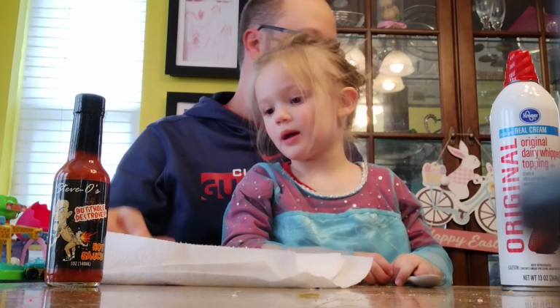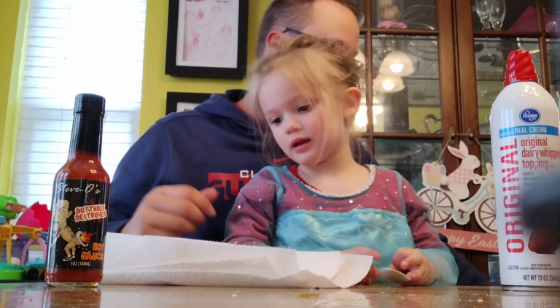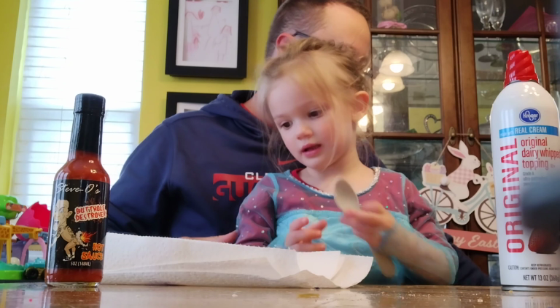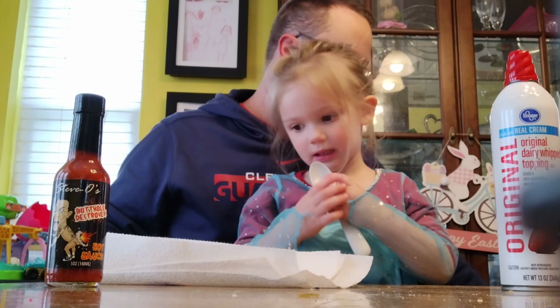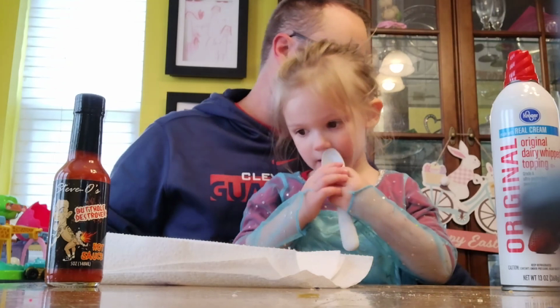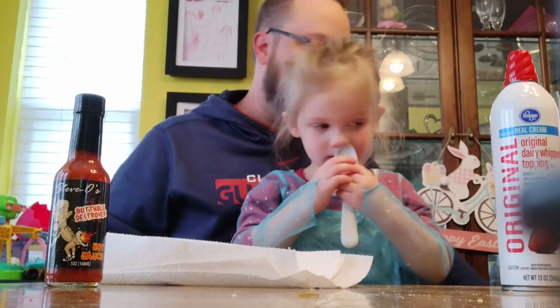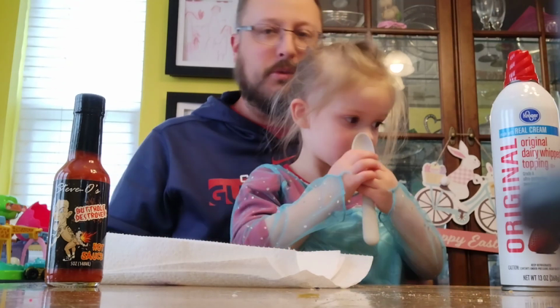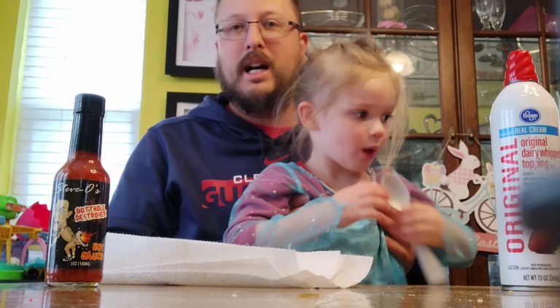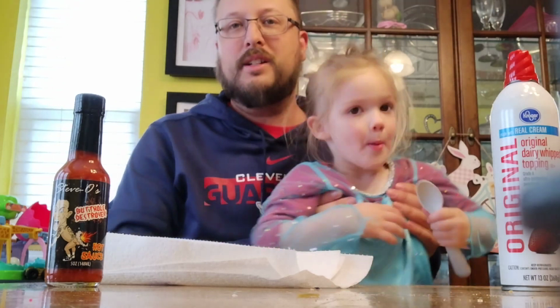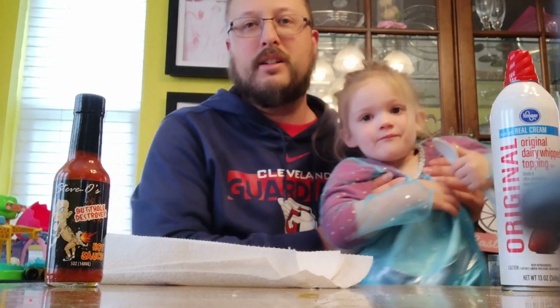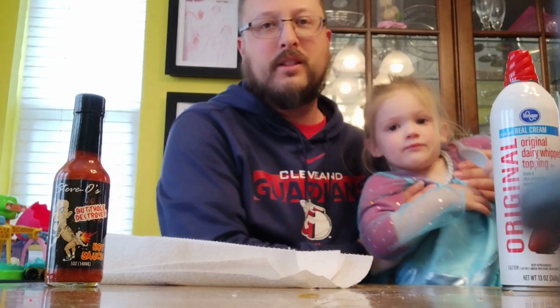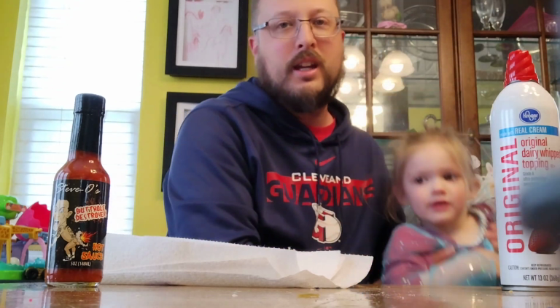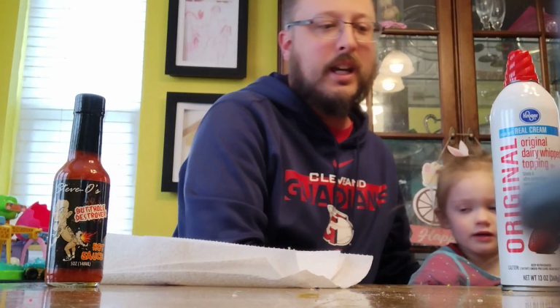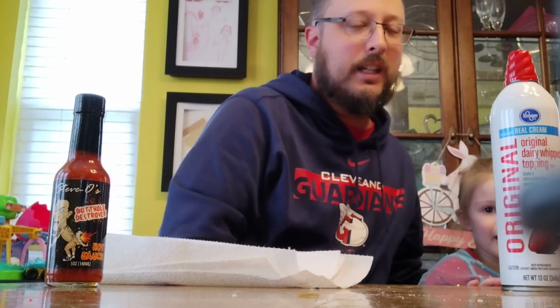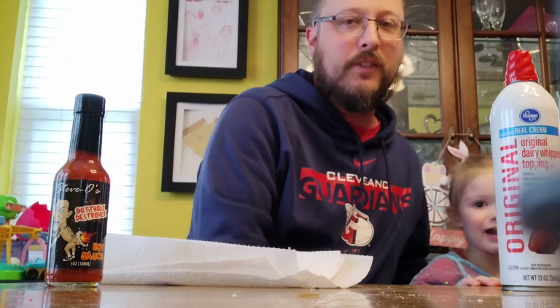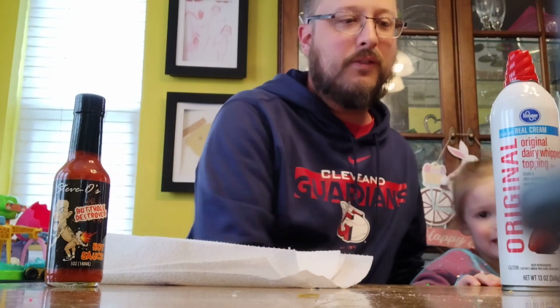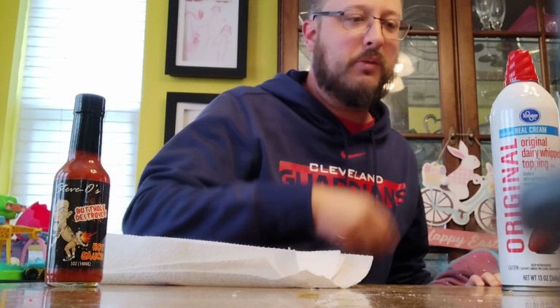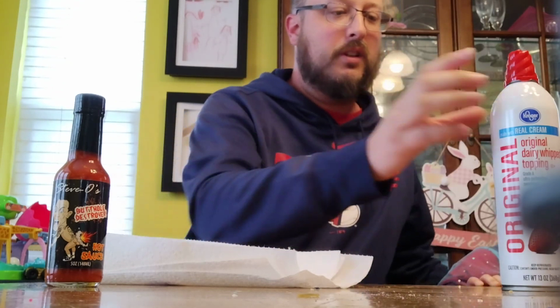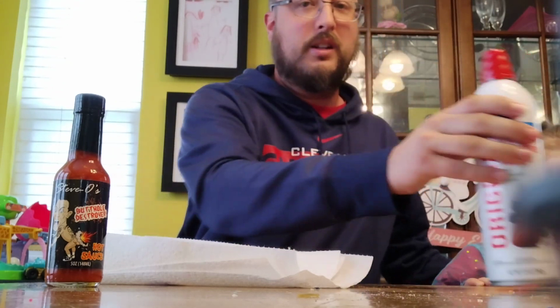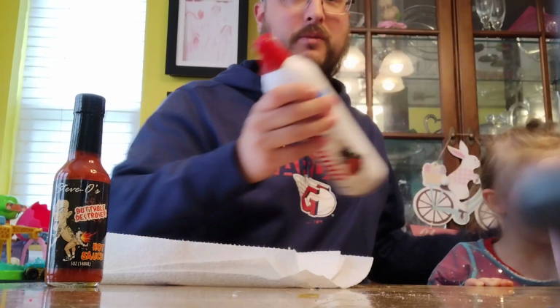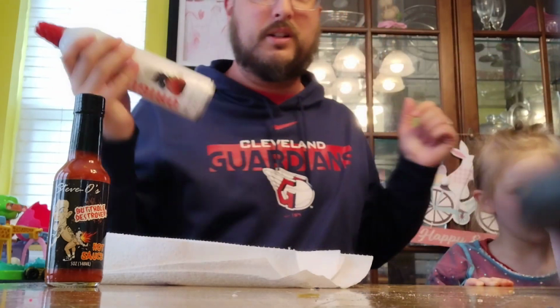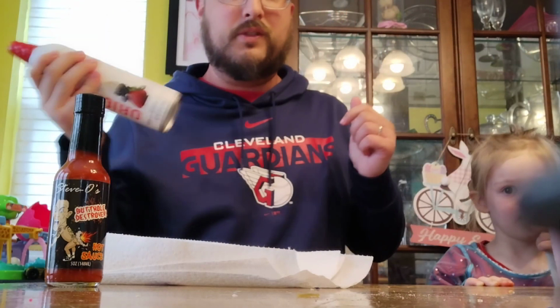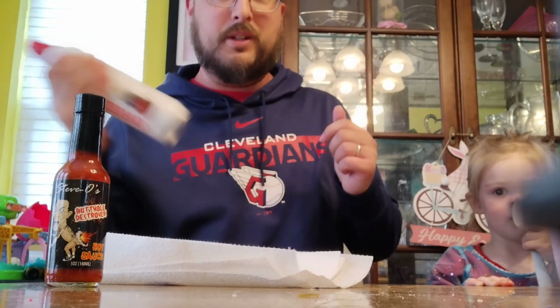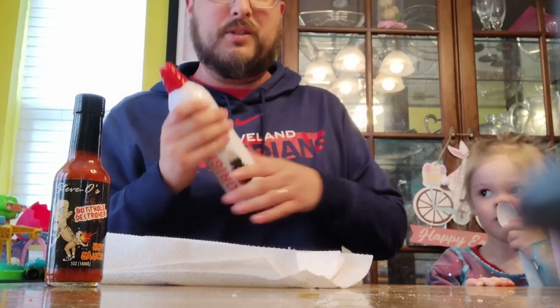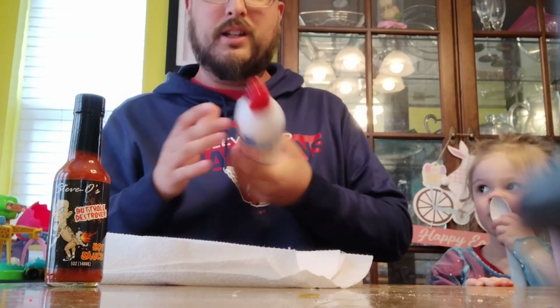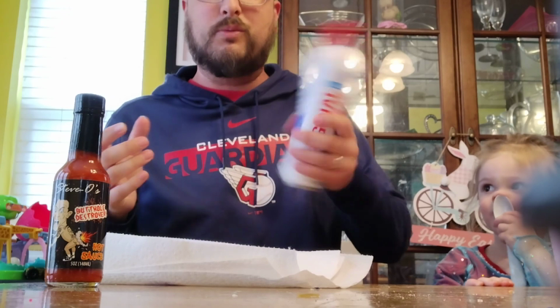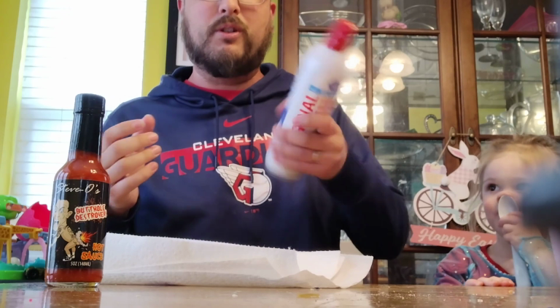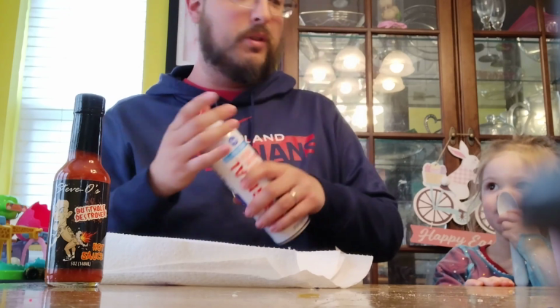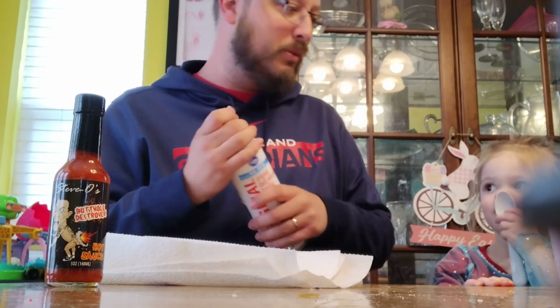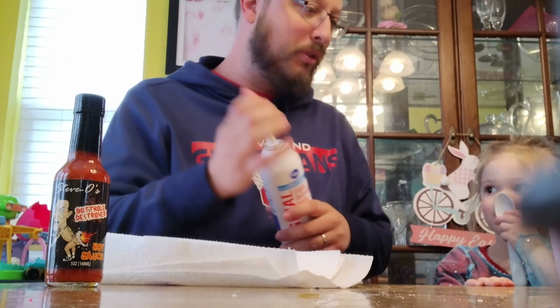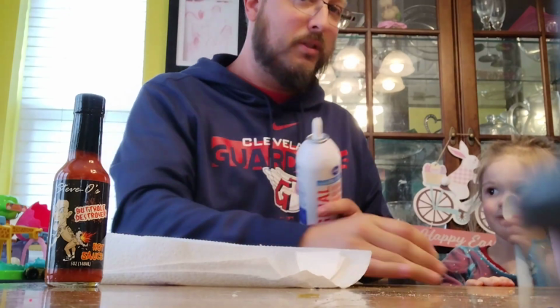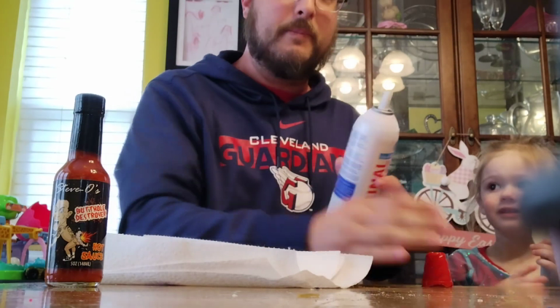So we're going to taste this. Sit next to me in the chair so we won't get hot sauce on you. And then Eve's going to review something — she likes whipped cream. You want to put some whipped cream in your cup?